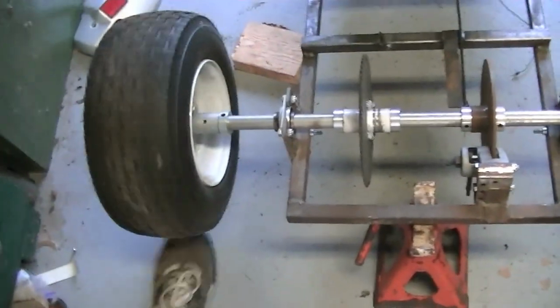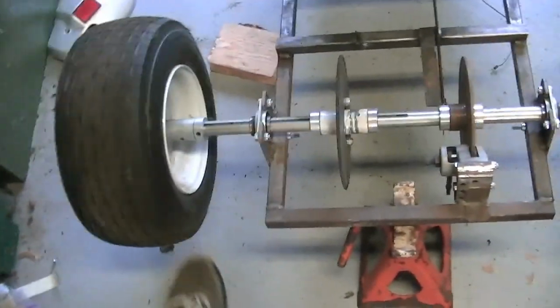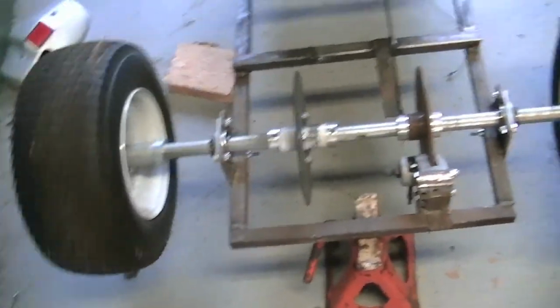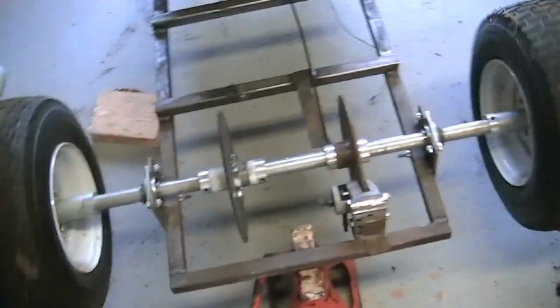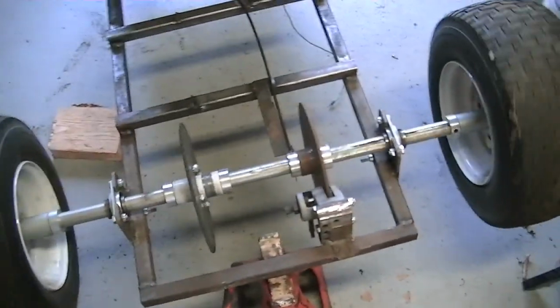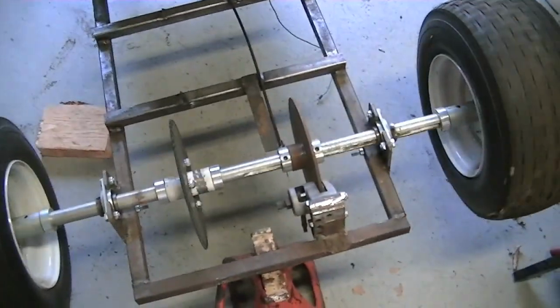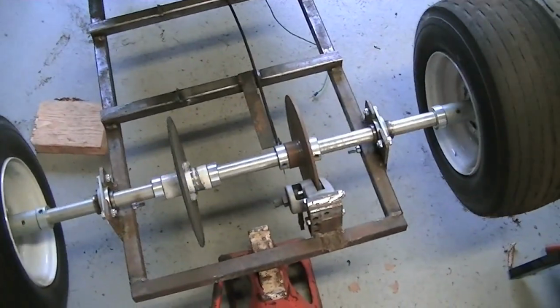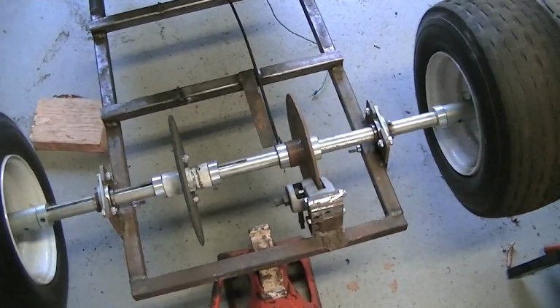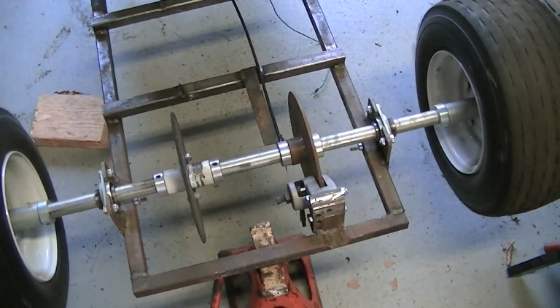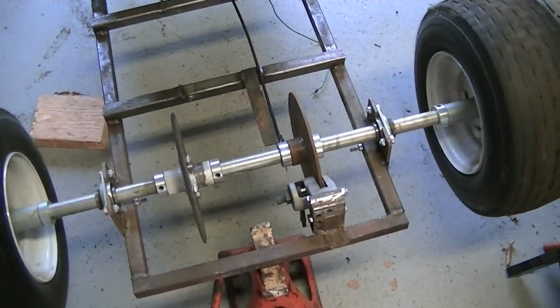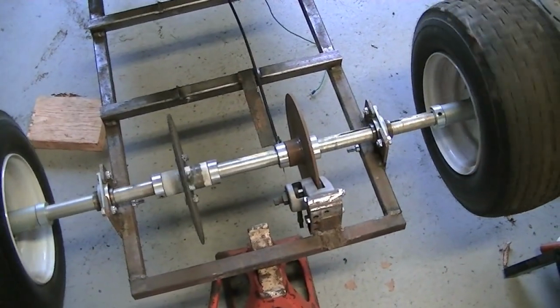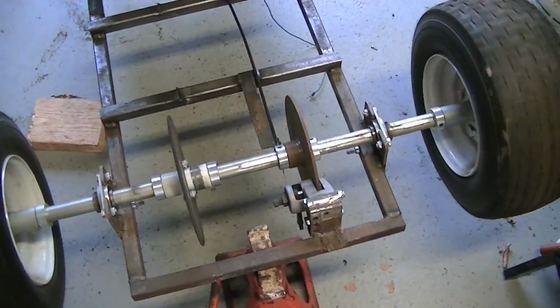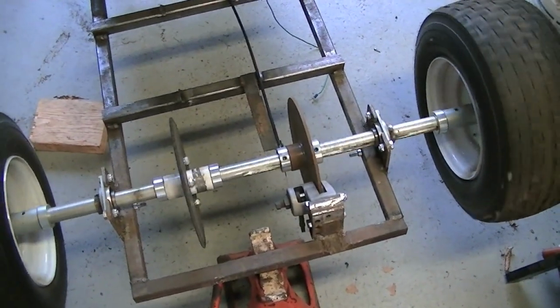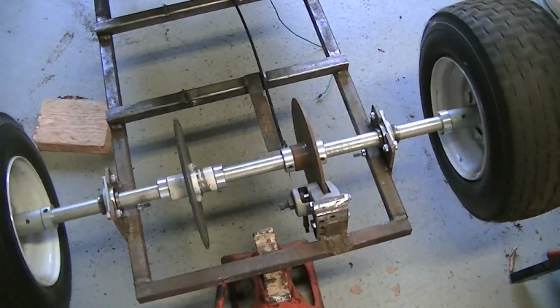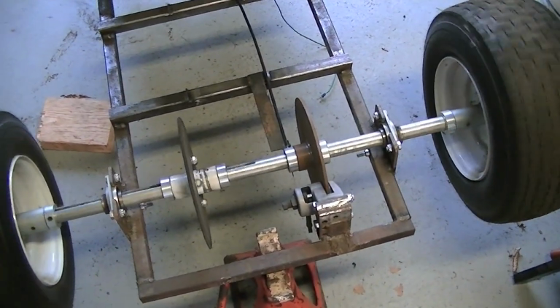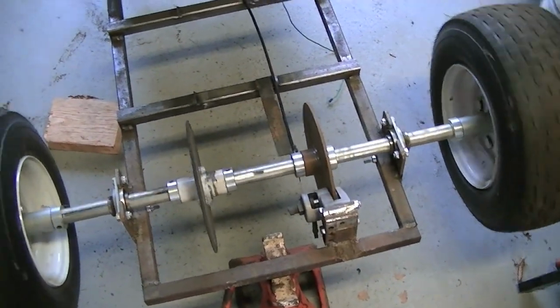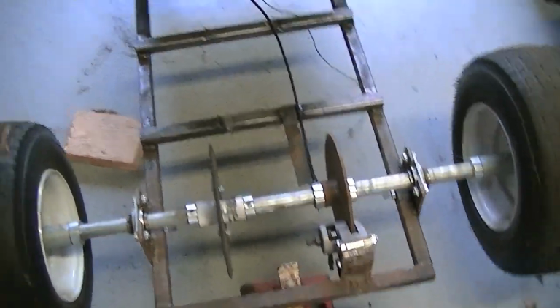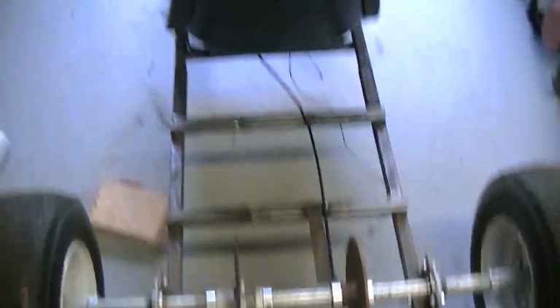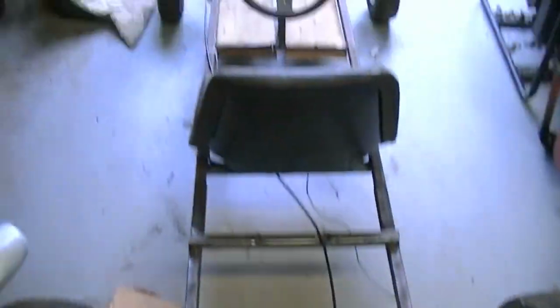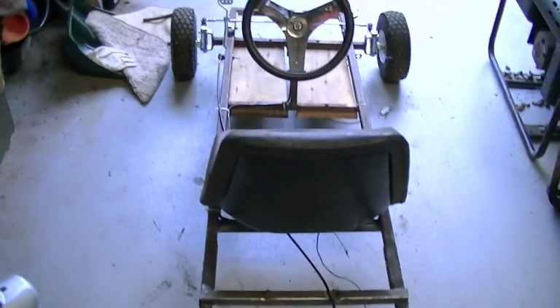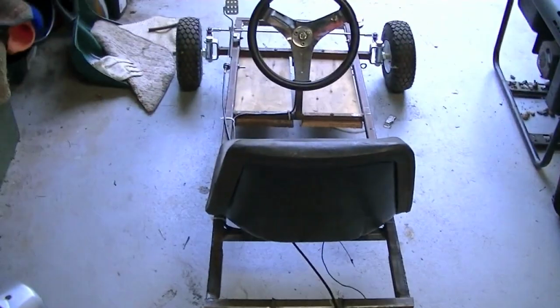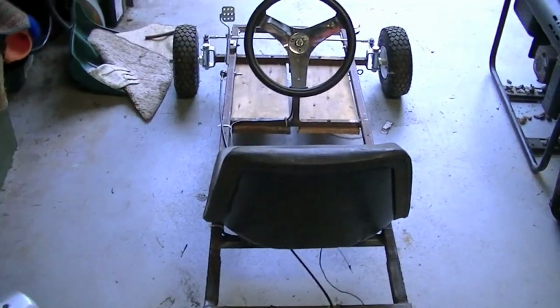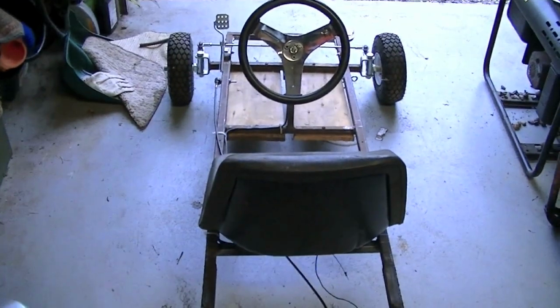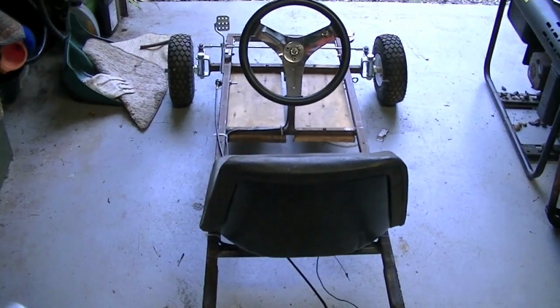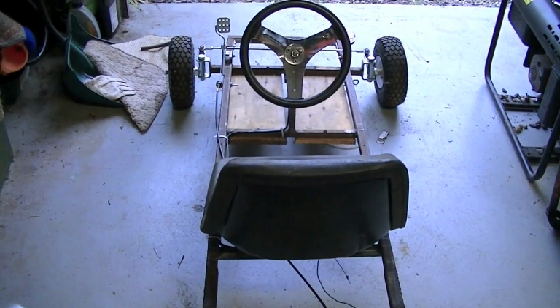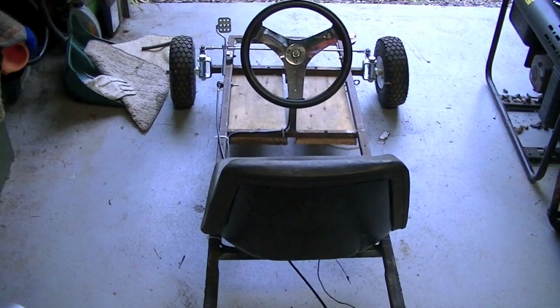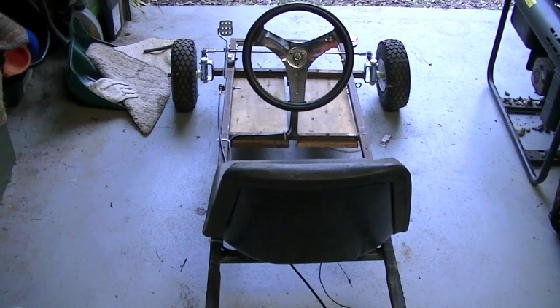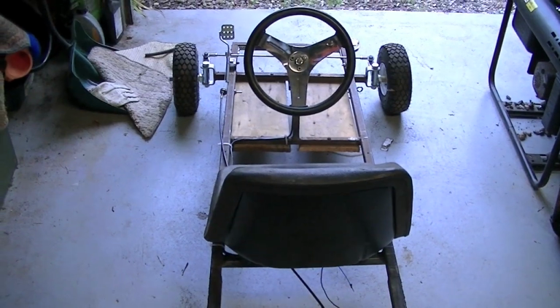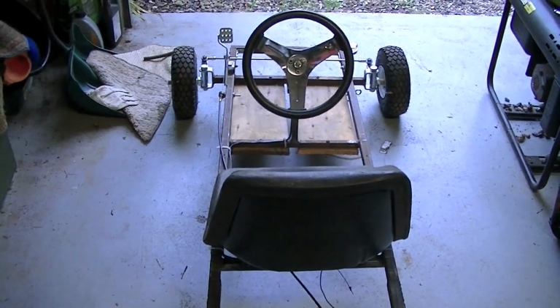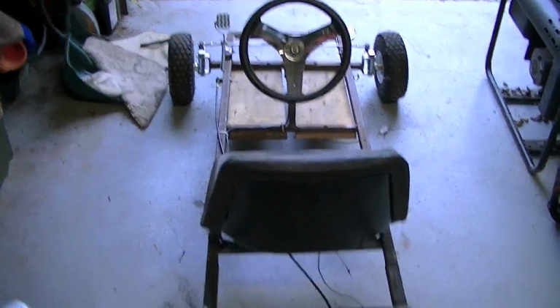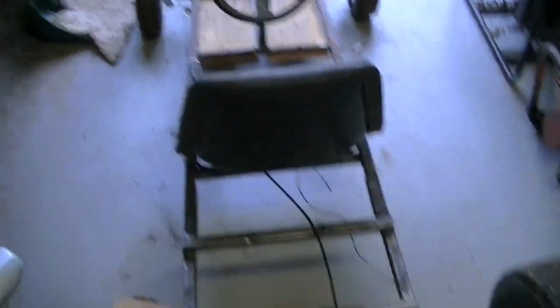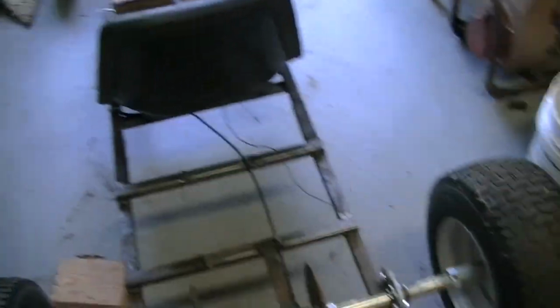Anywho, that's pretty much the overview of this, and I hope to get it done within a few weeks if I work at it.